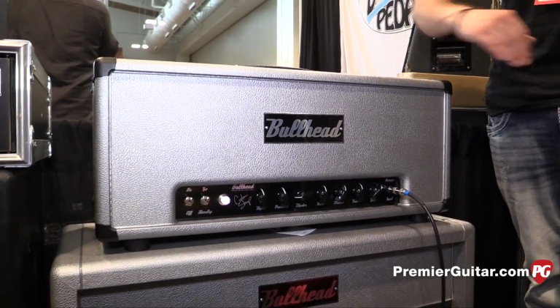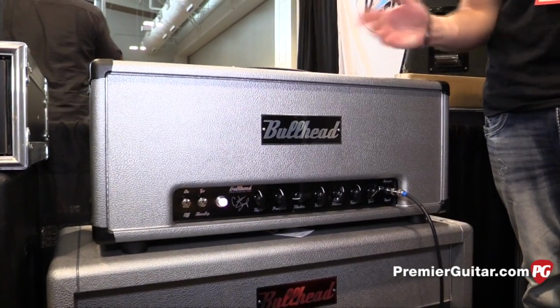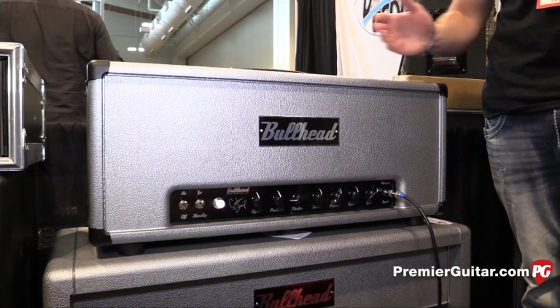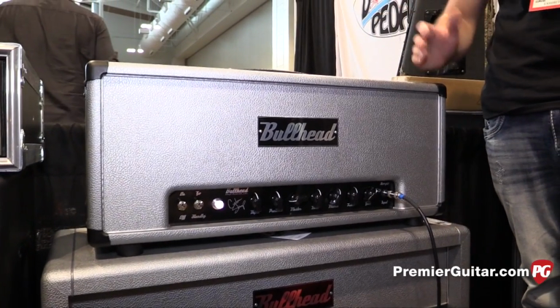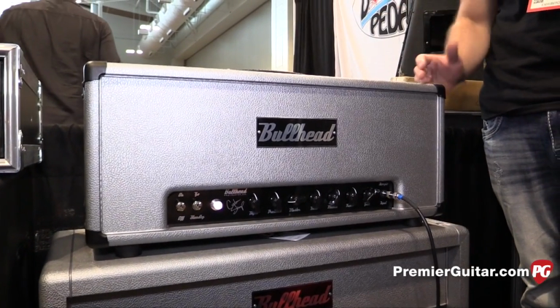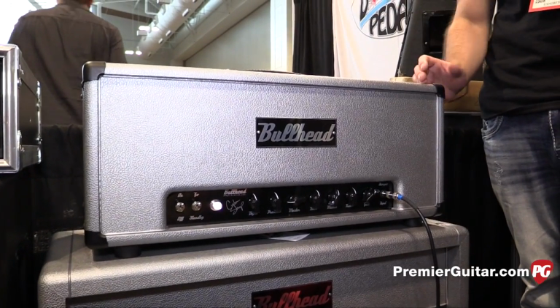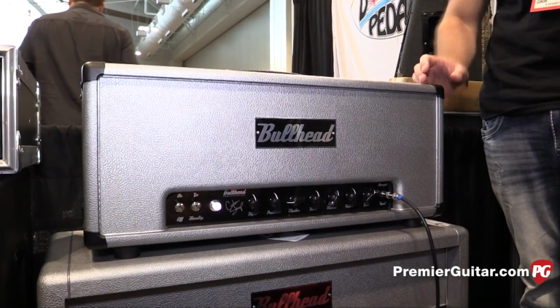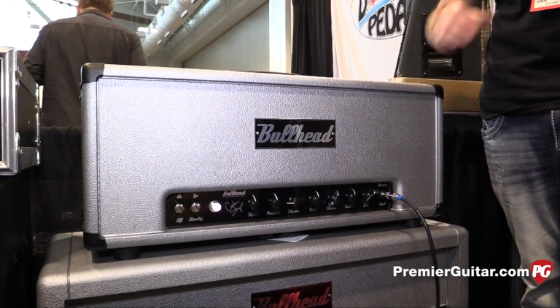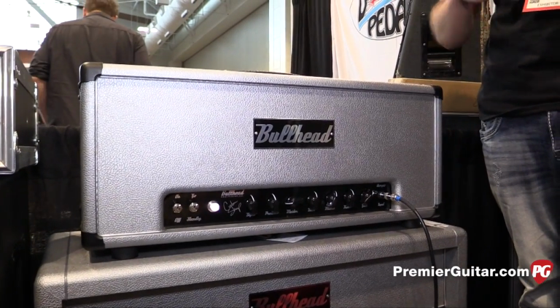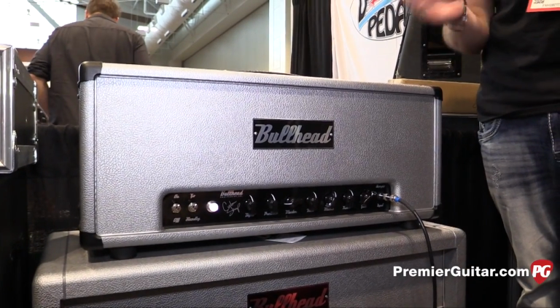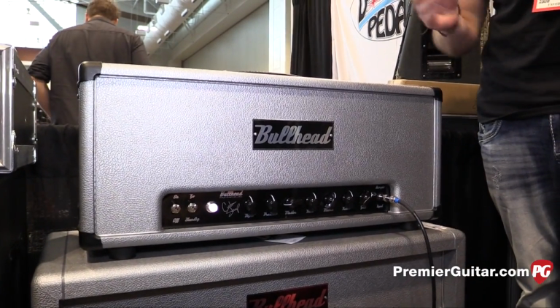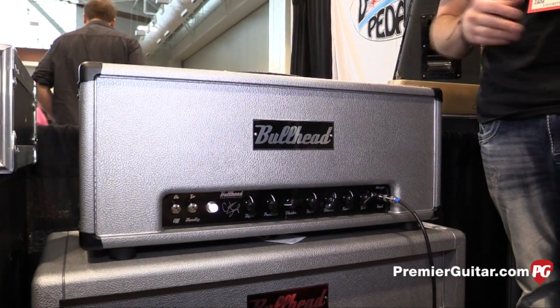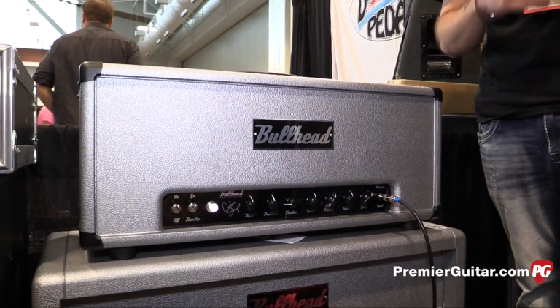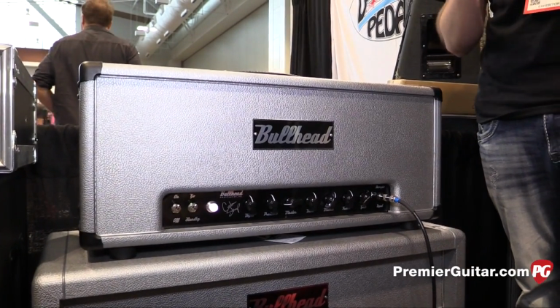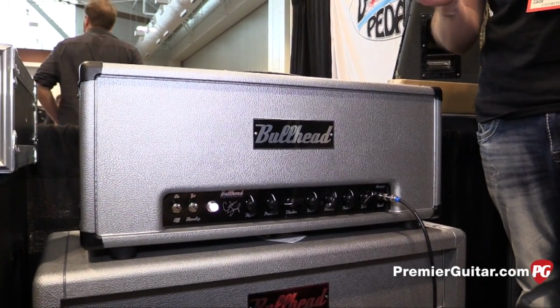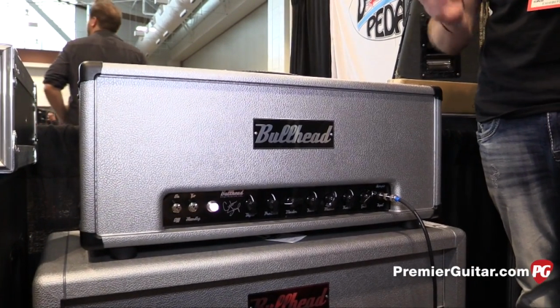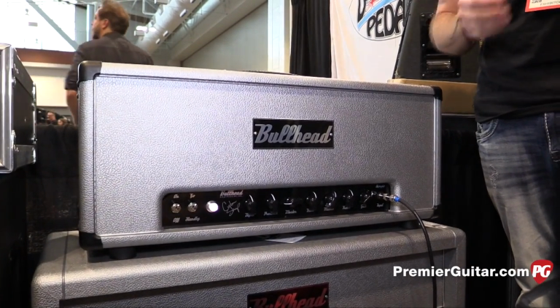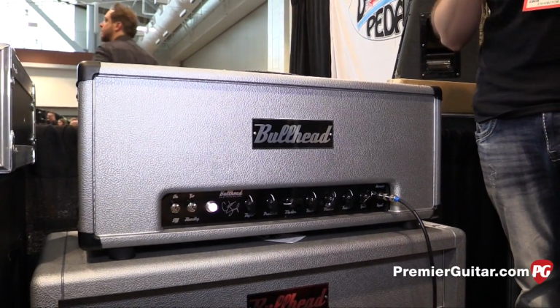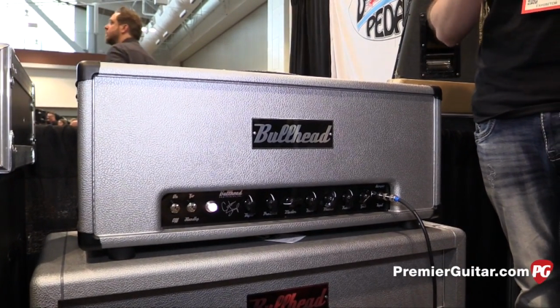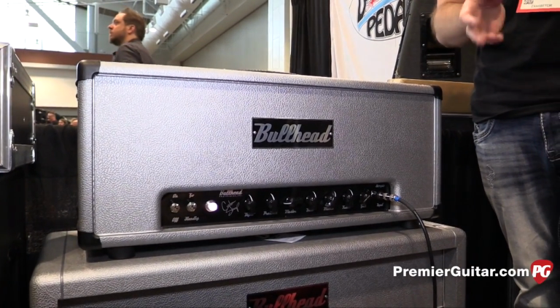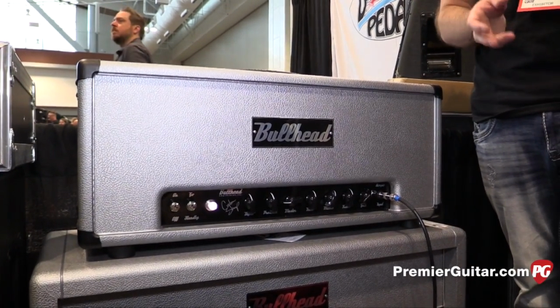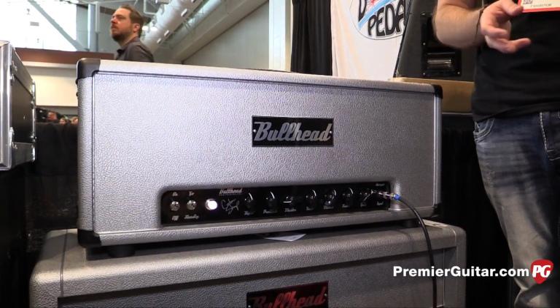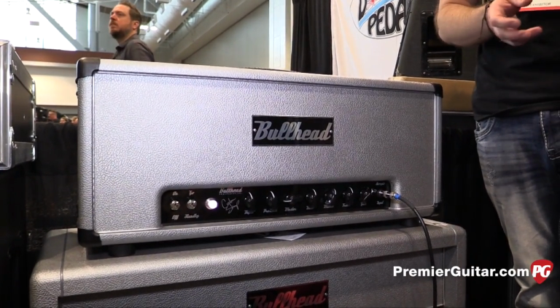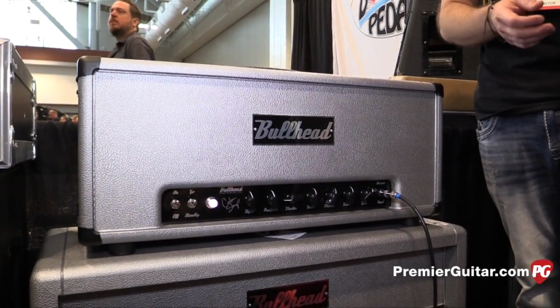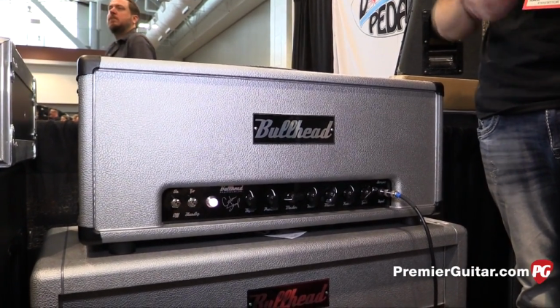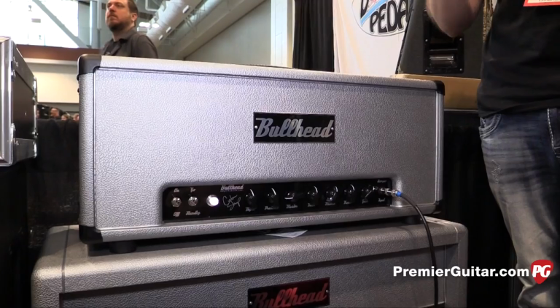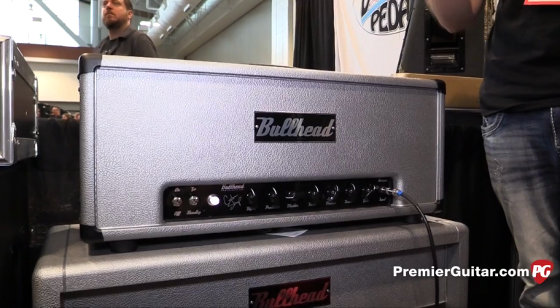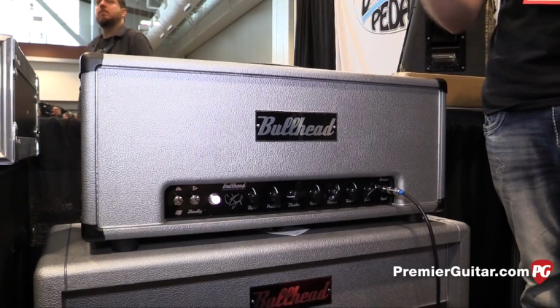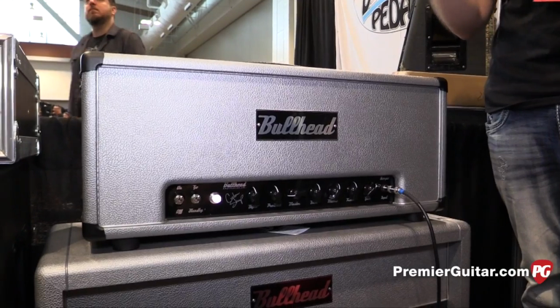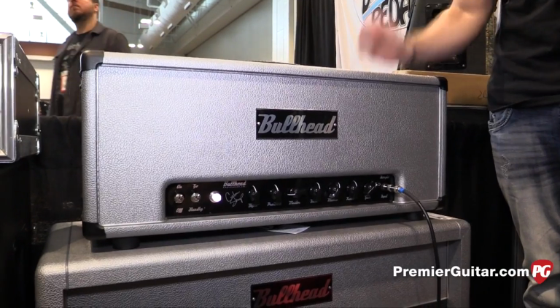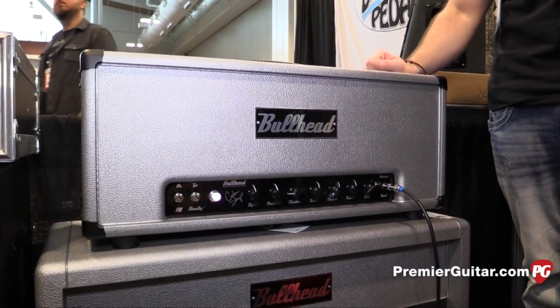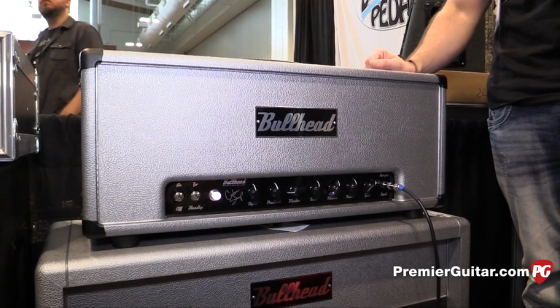The preamp uses 12AX7s and a 12AT7. Everything is hand wired, hand tested, hand built — turret construction, absolutely bomb proof.